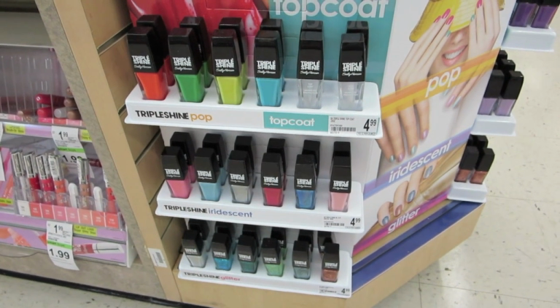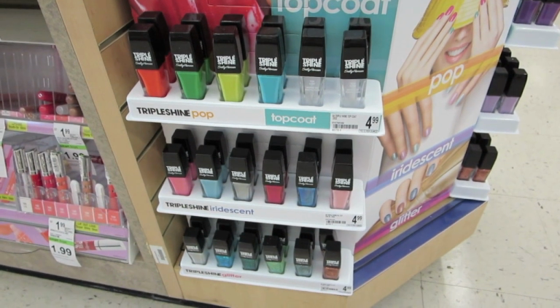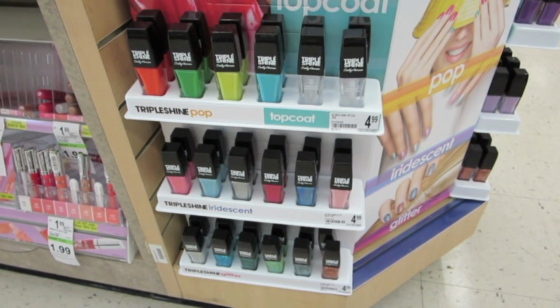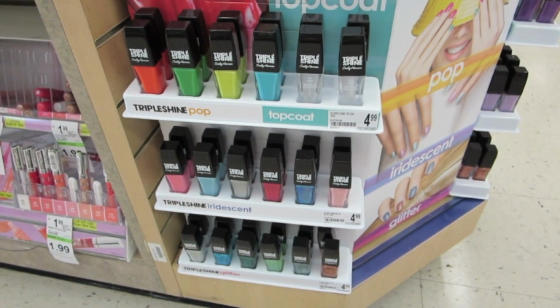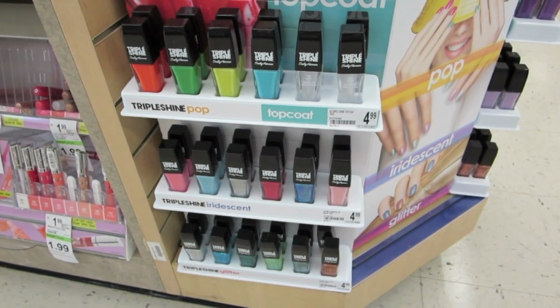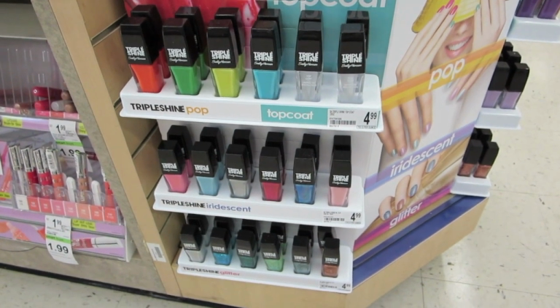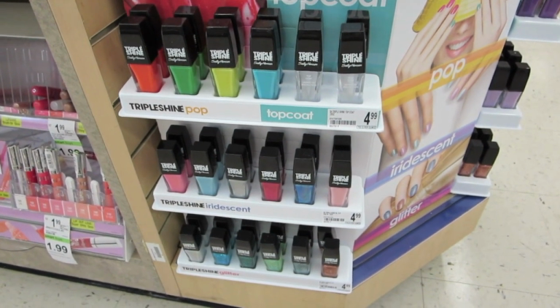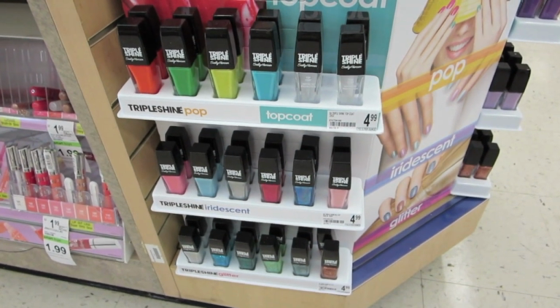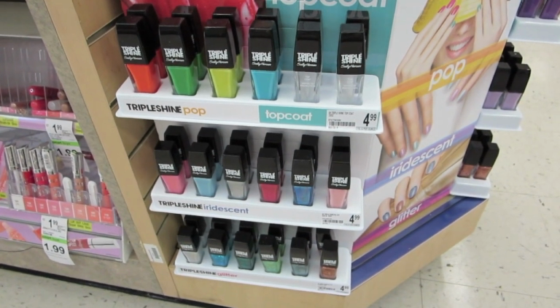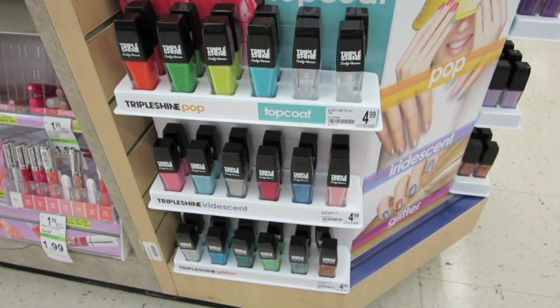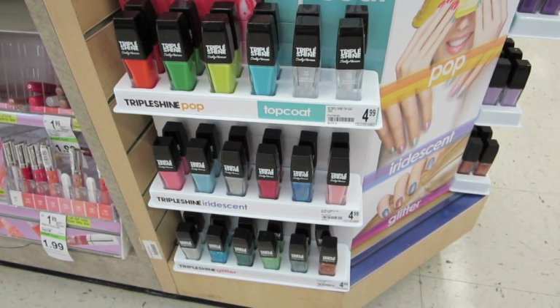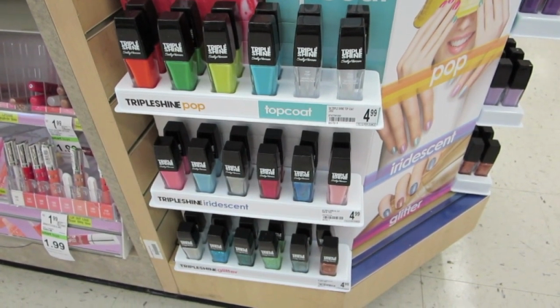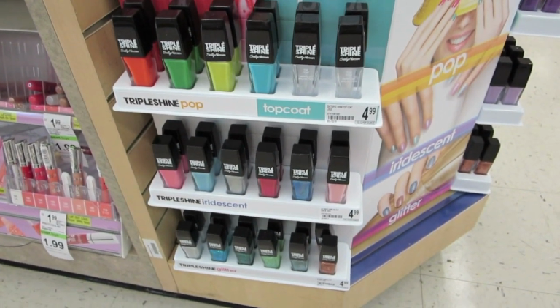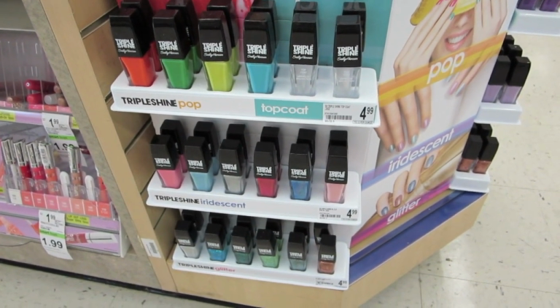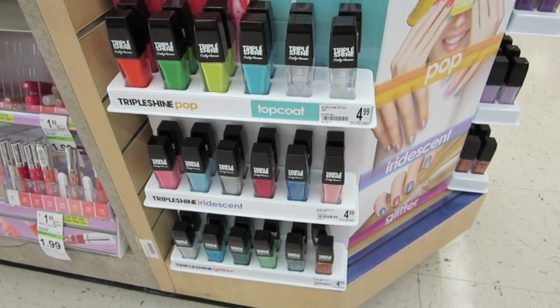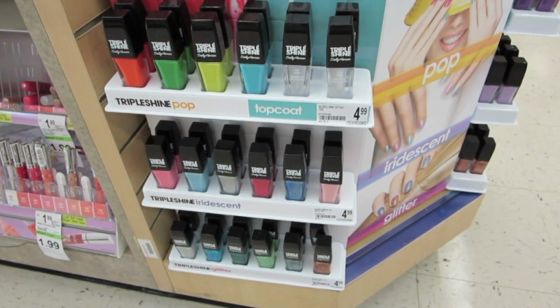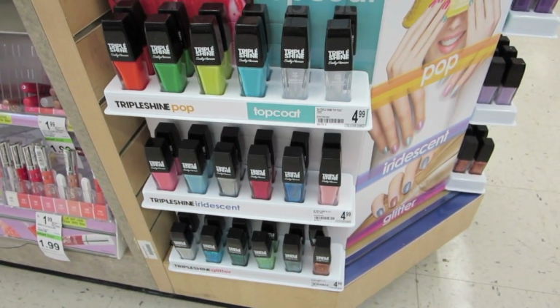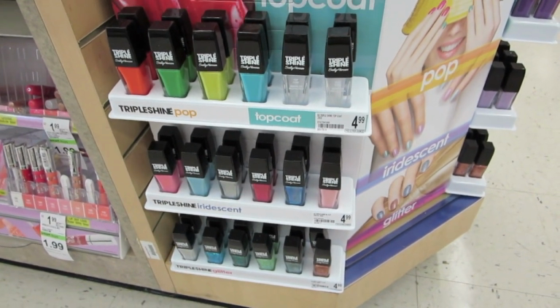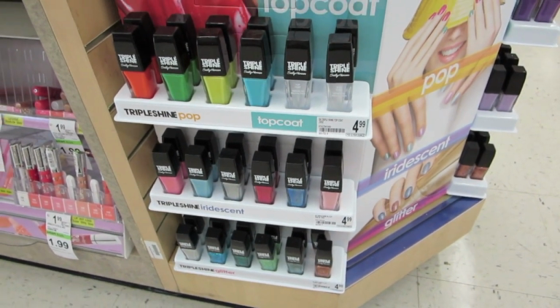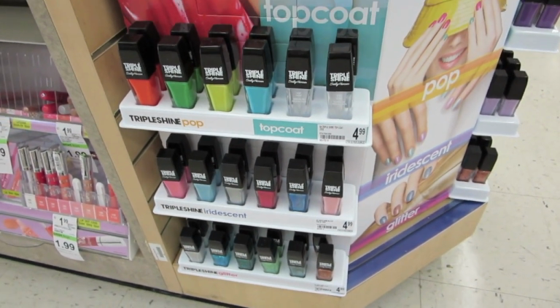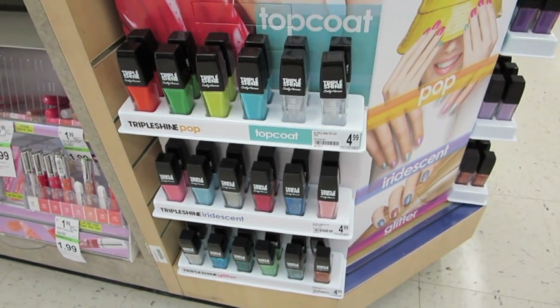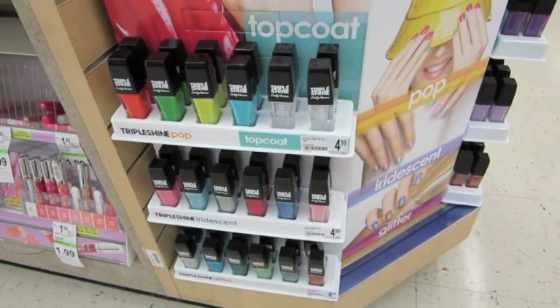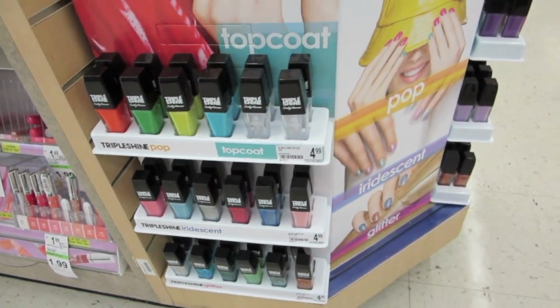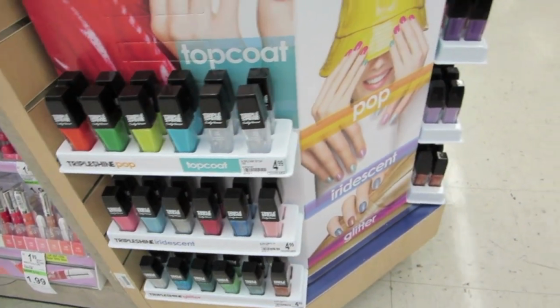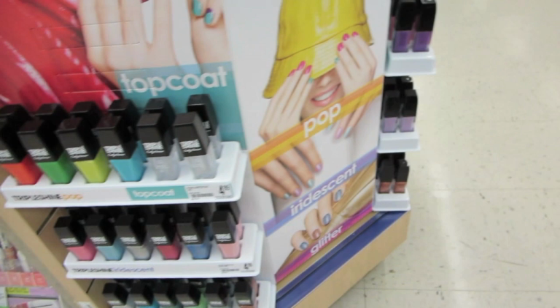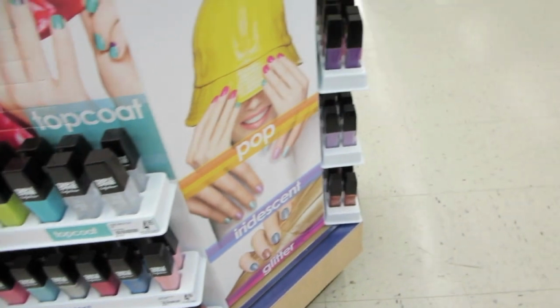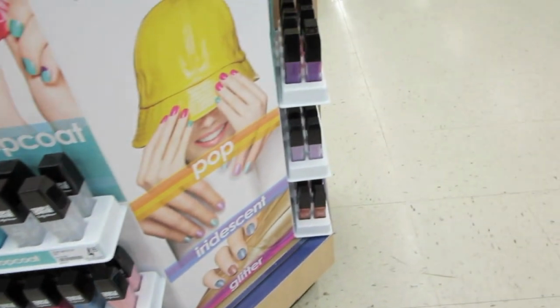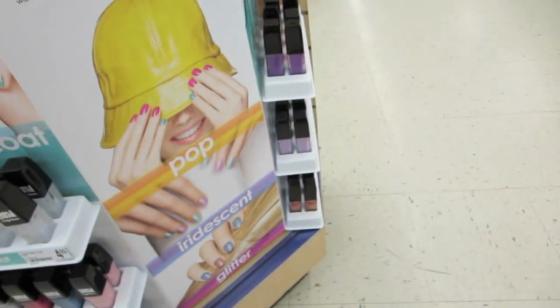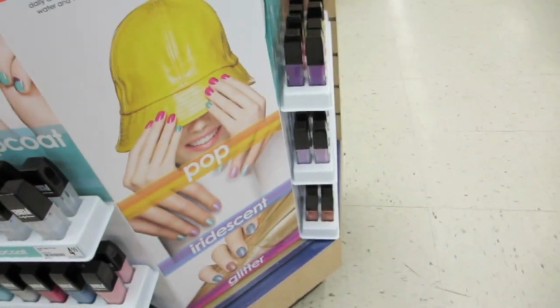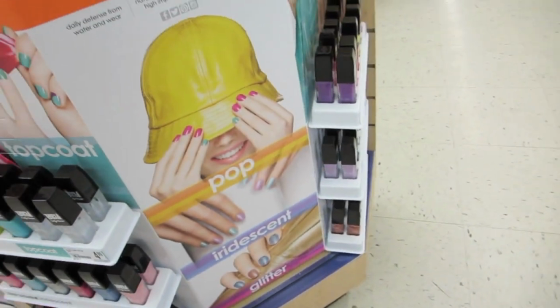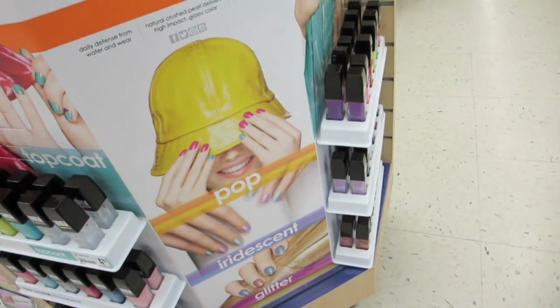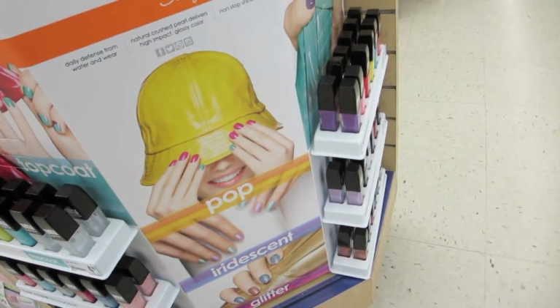This is the place to buy them — $4.99, buy one get one half off.